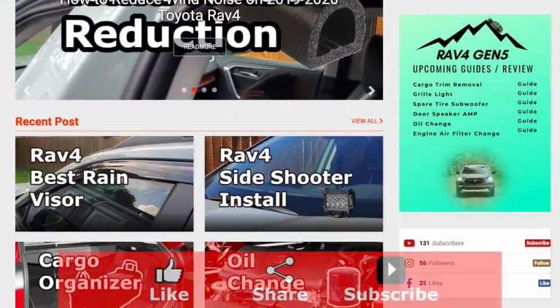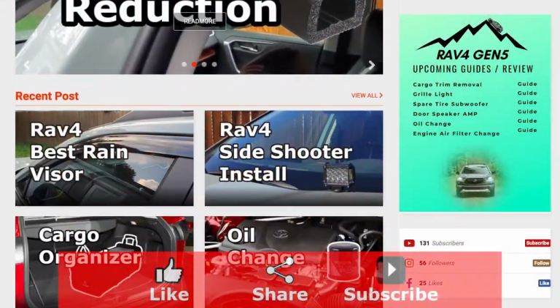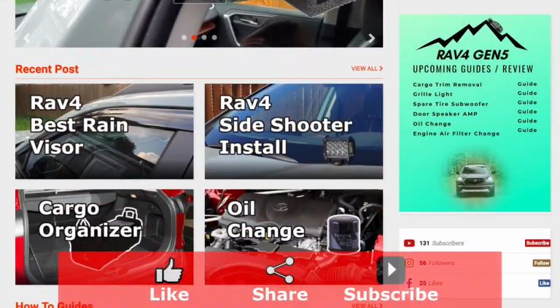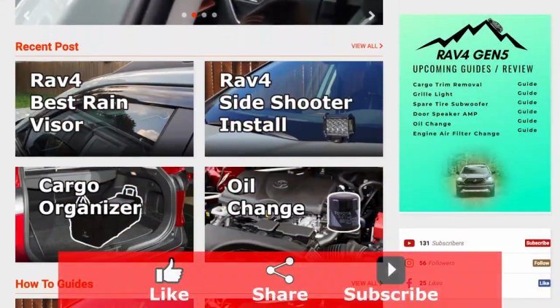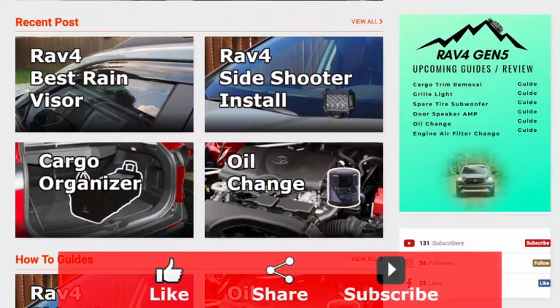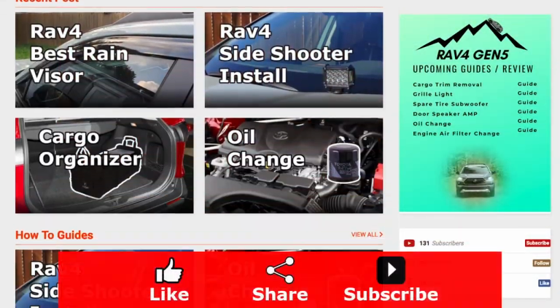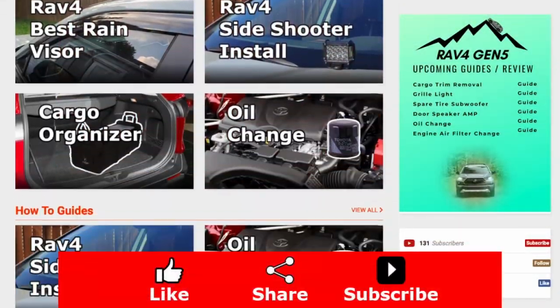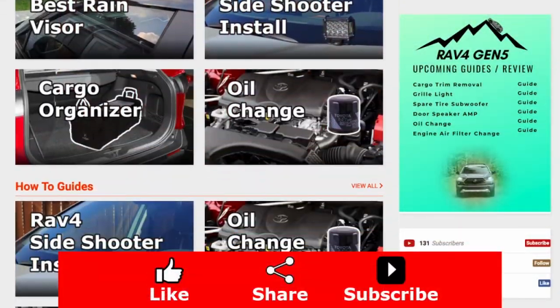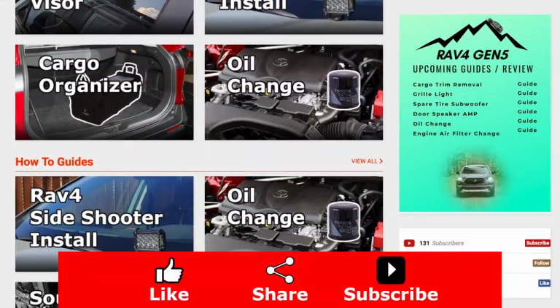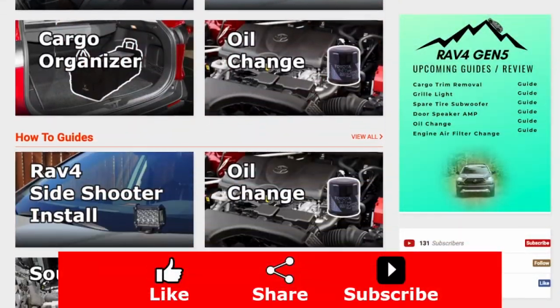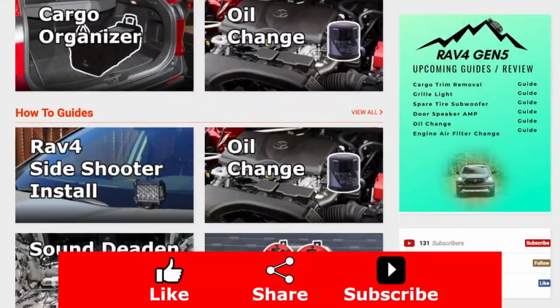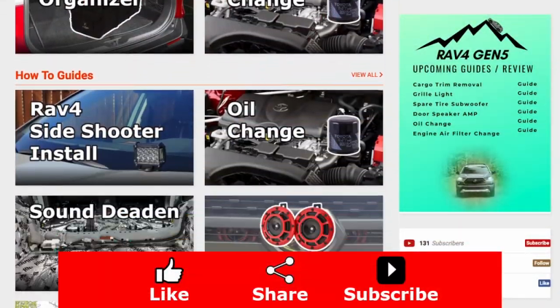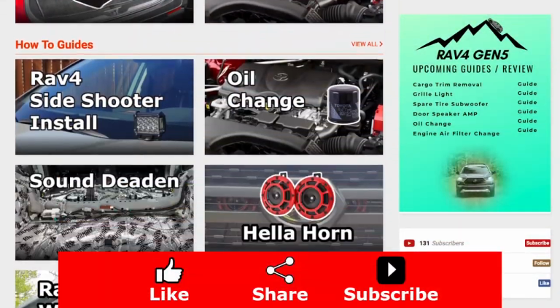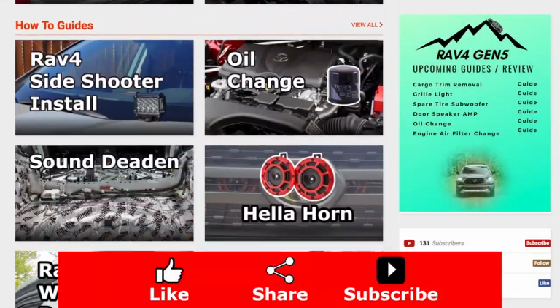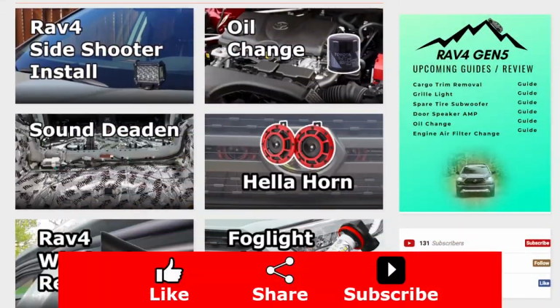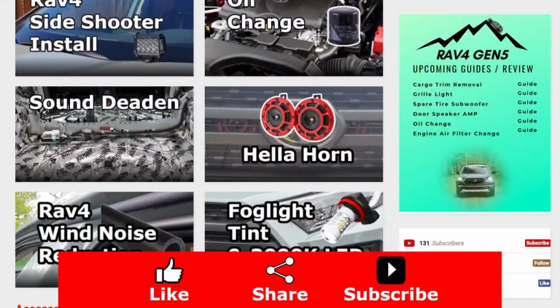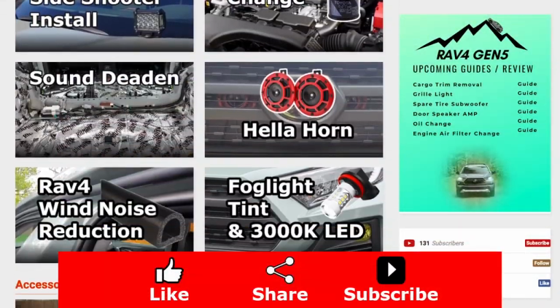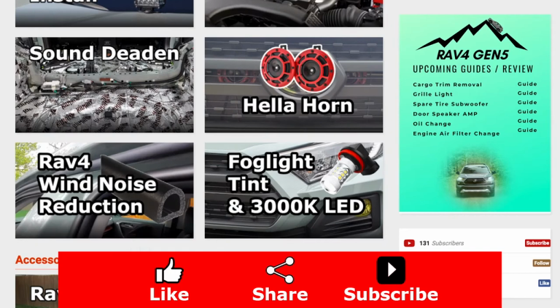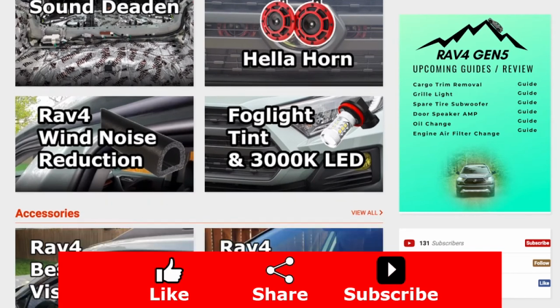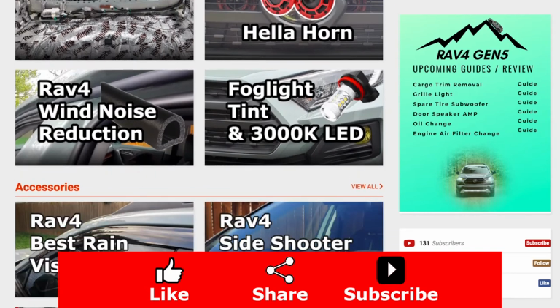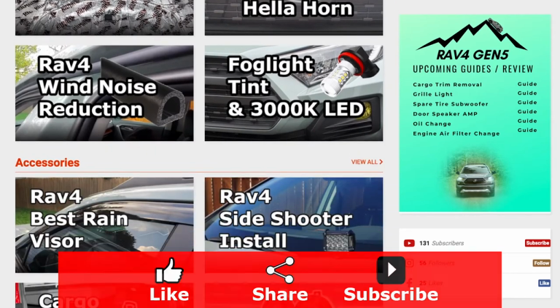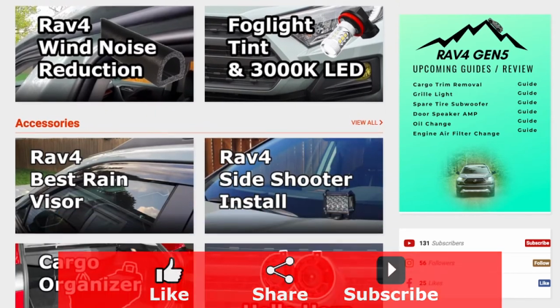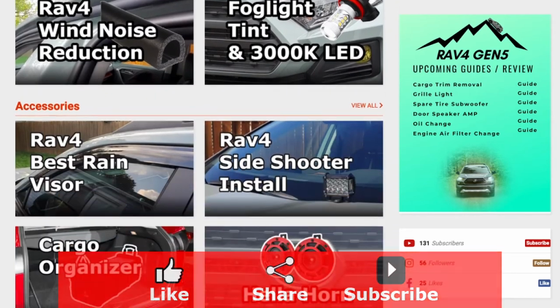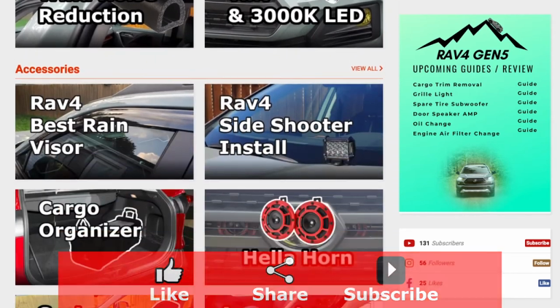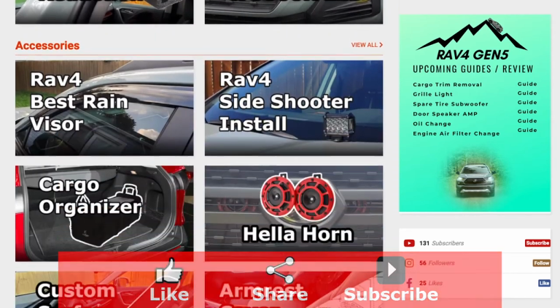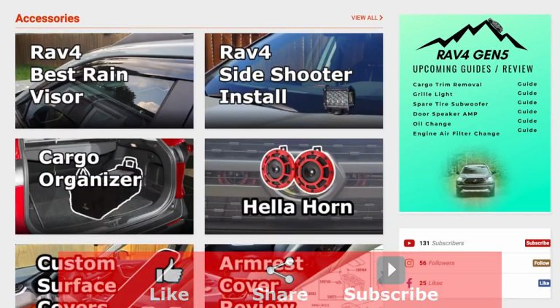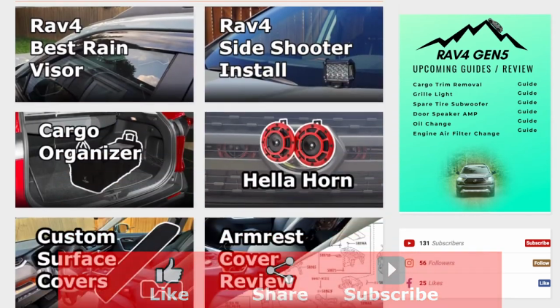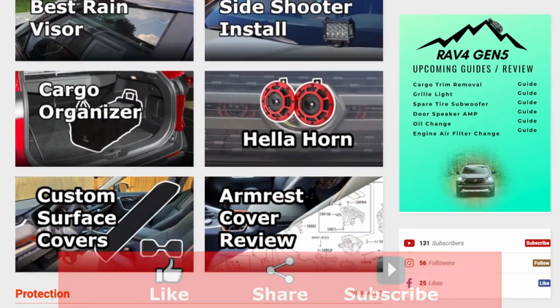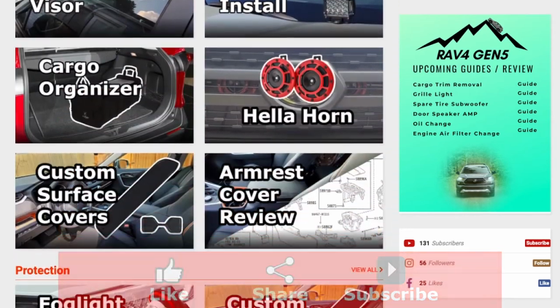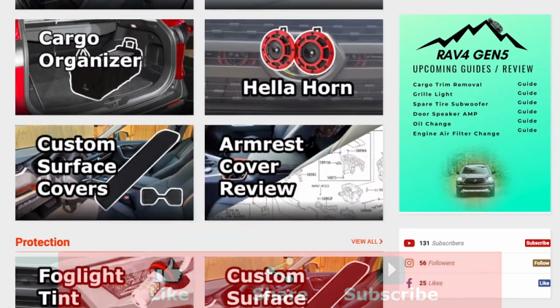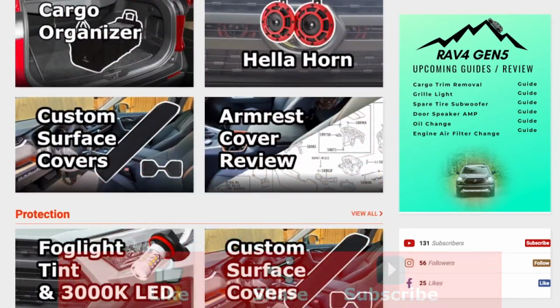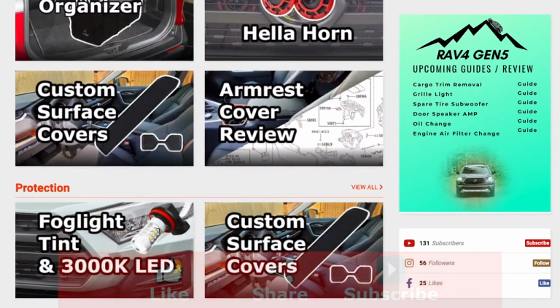For step-by-step instructions and pictures, visit RAV4Gen5.com.